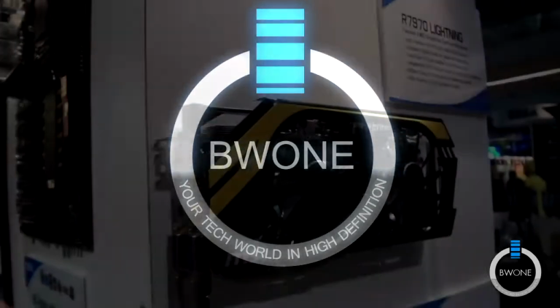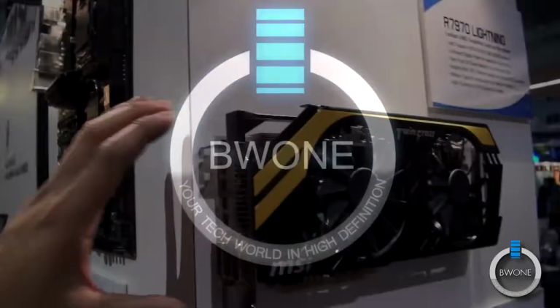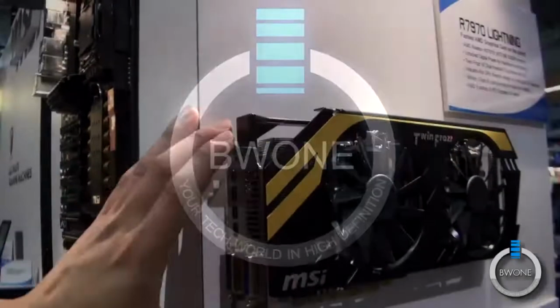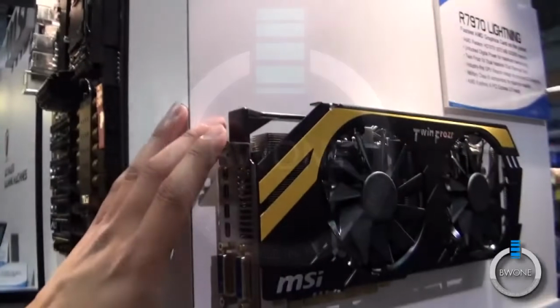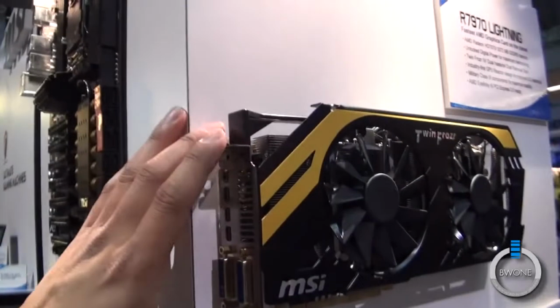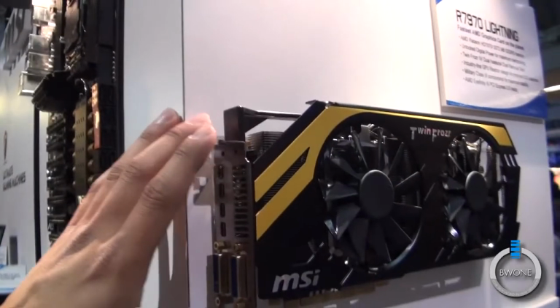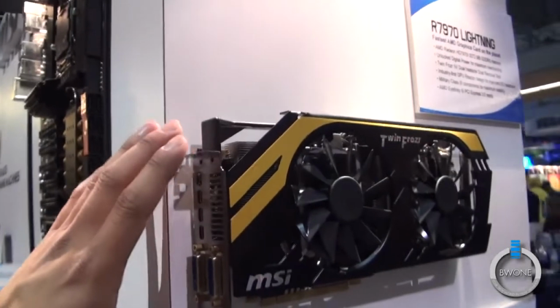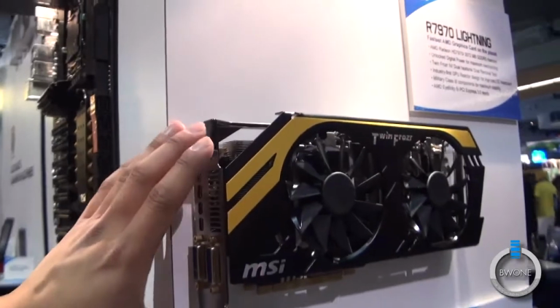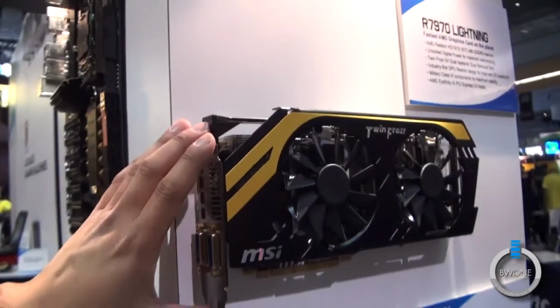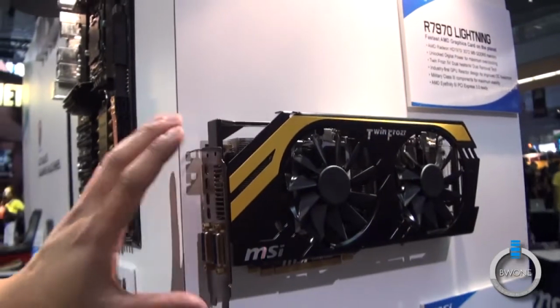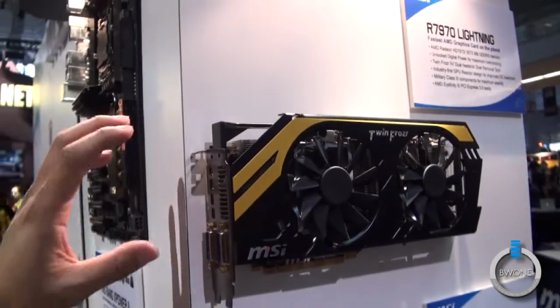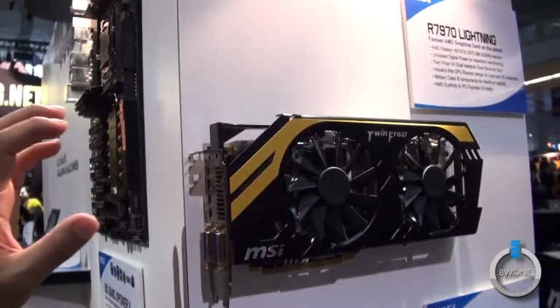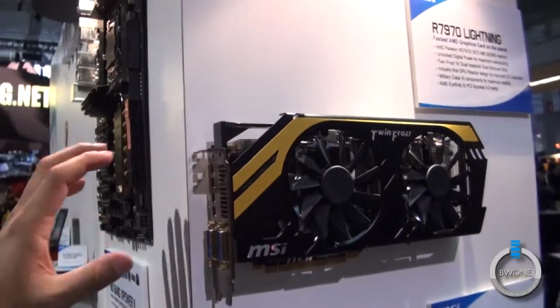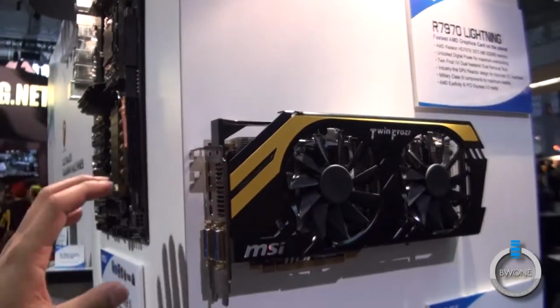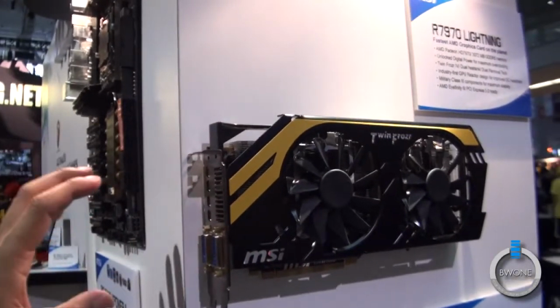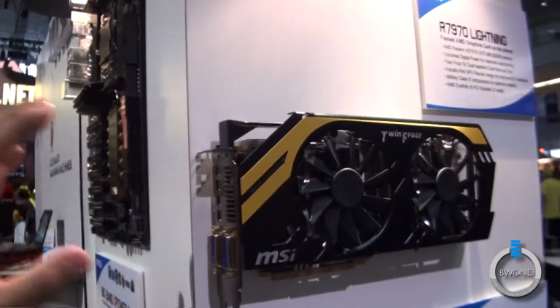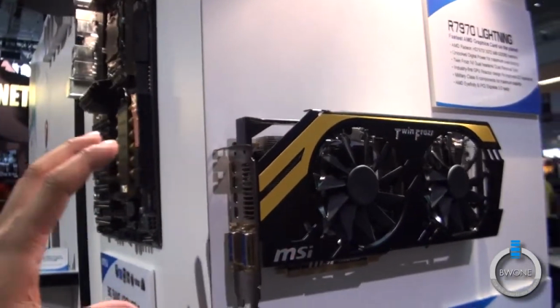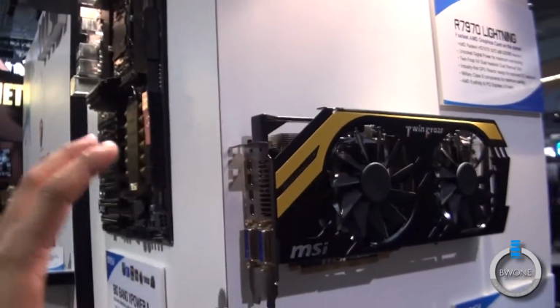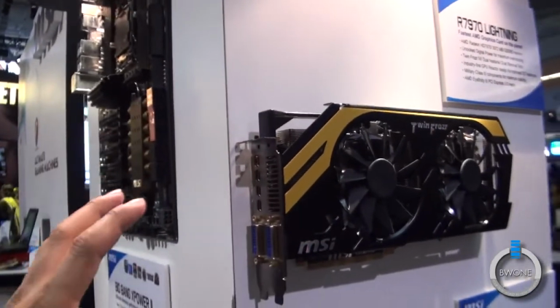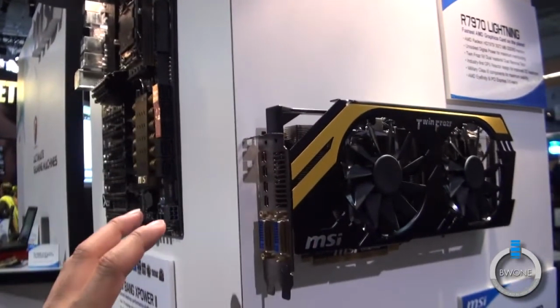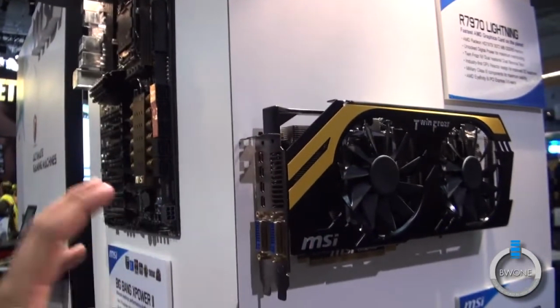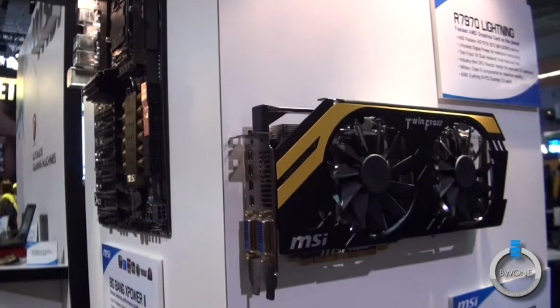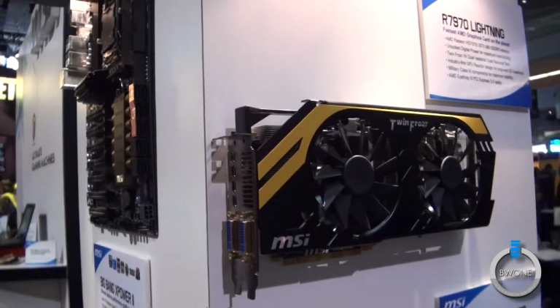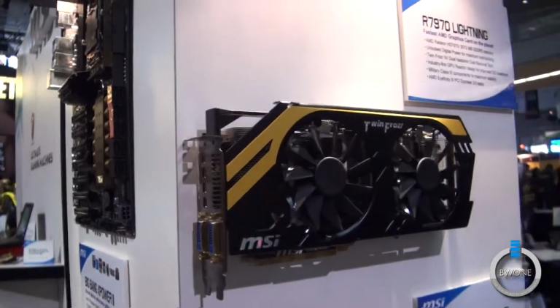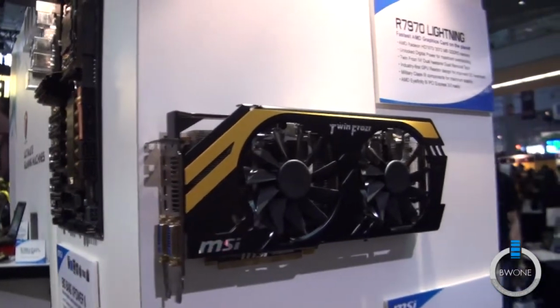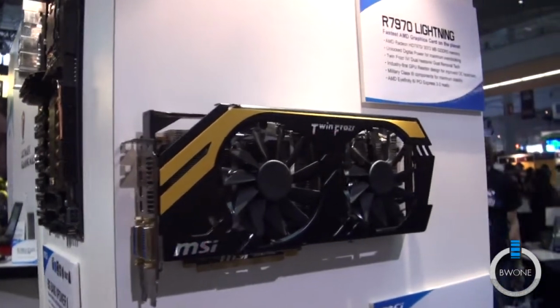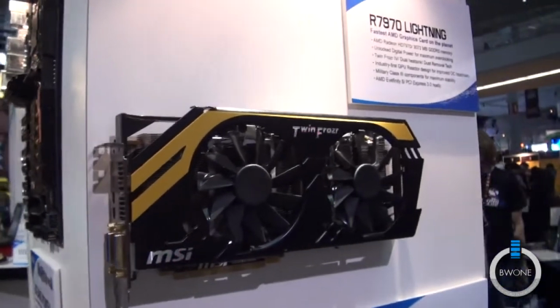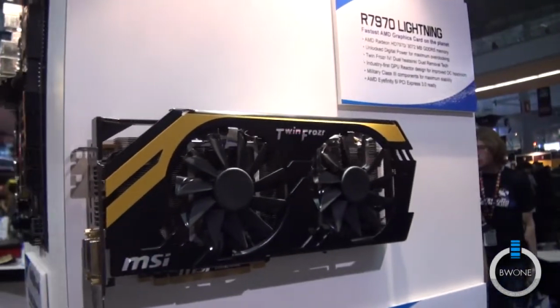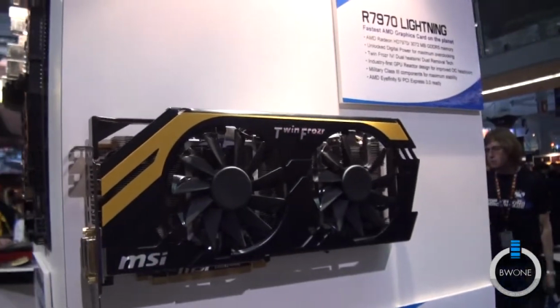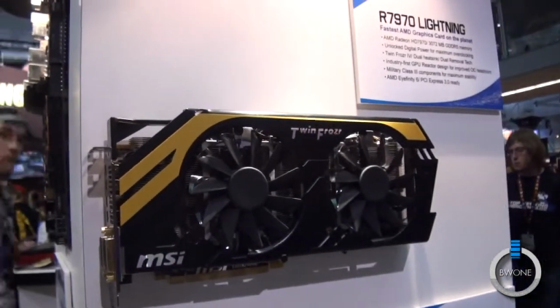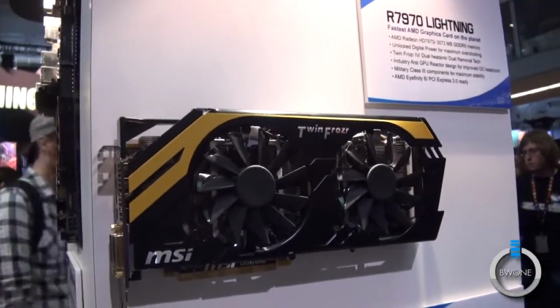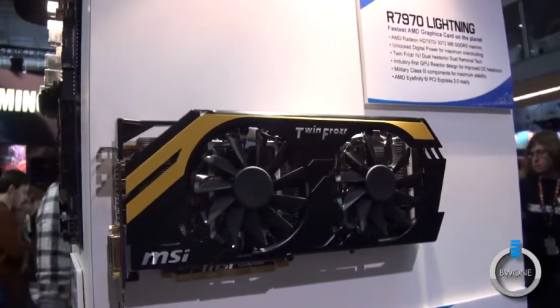Up here we have our flagship AMD graphics card, the 7970 Lightning. This is the fastest graphics card on the planet.